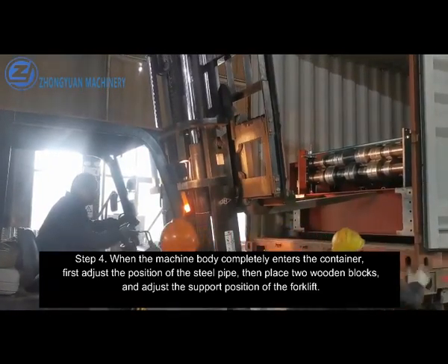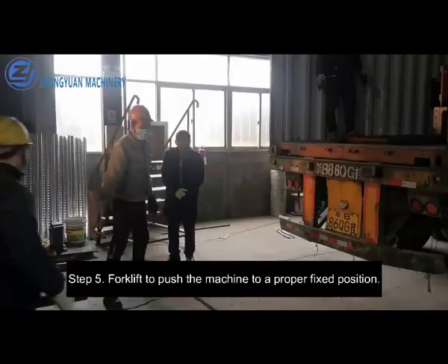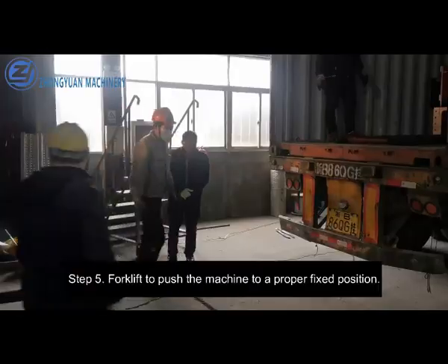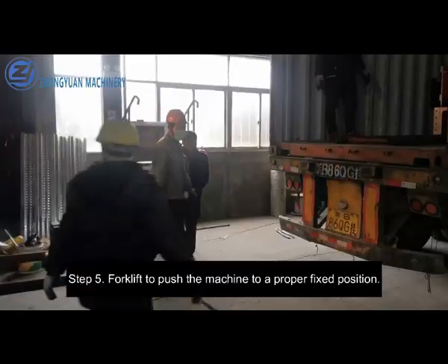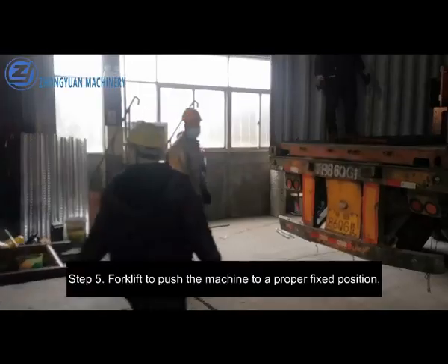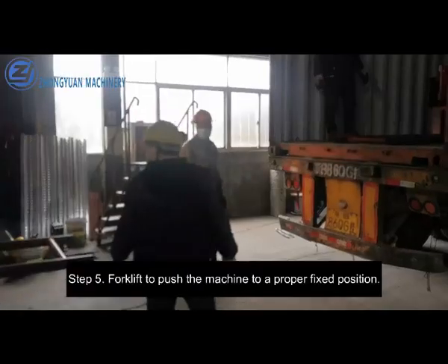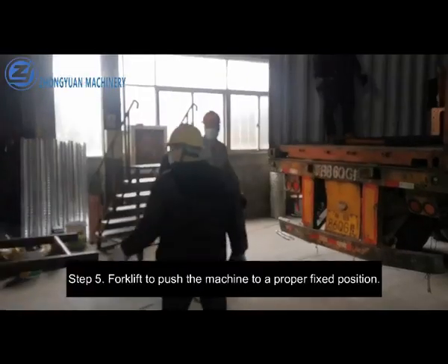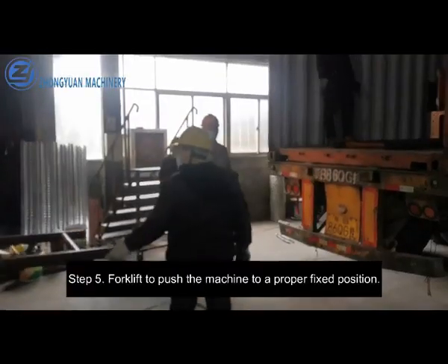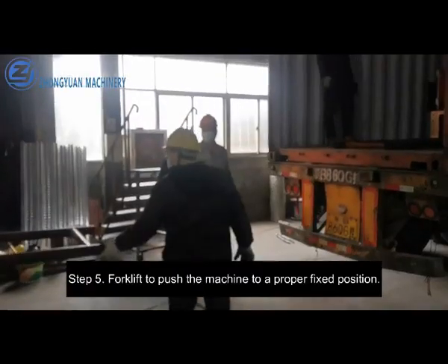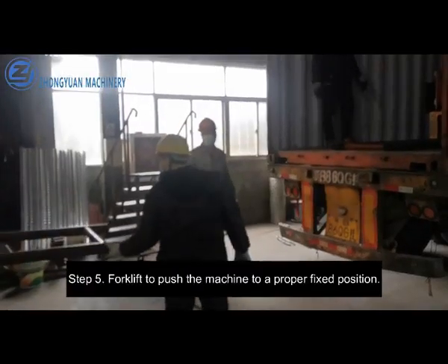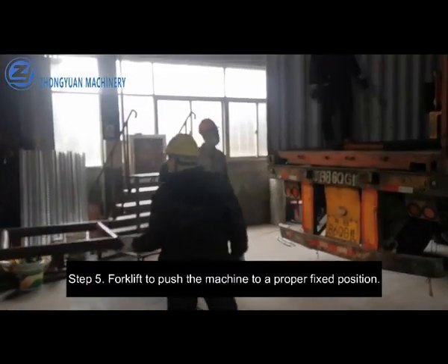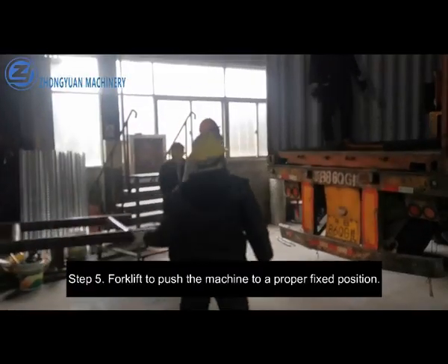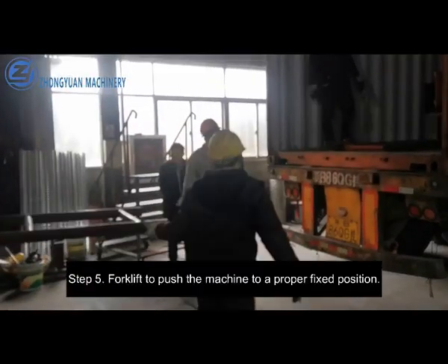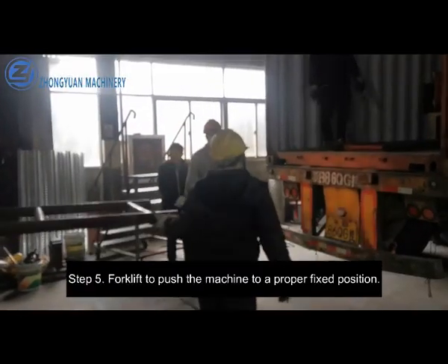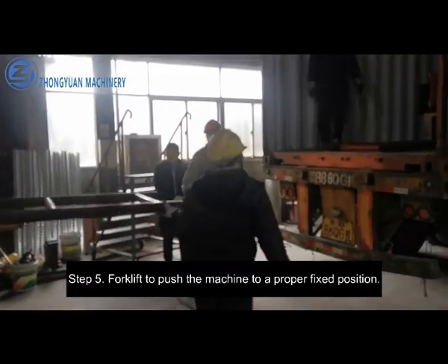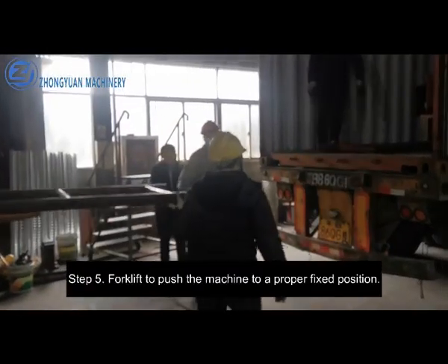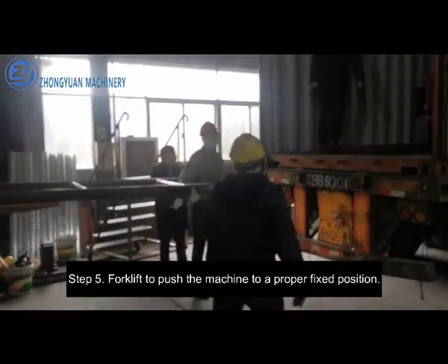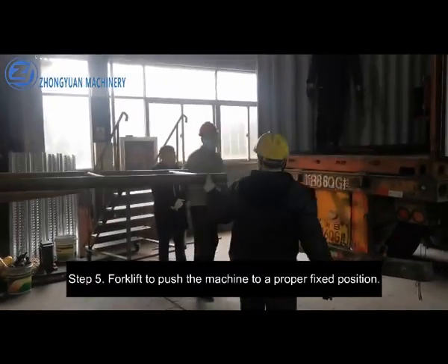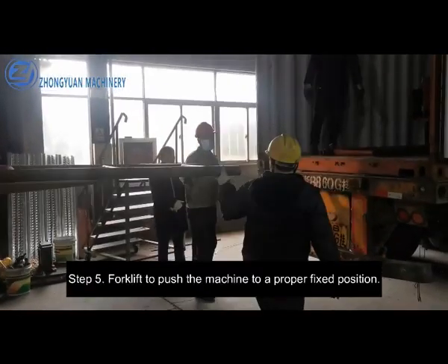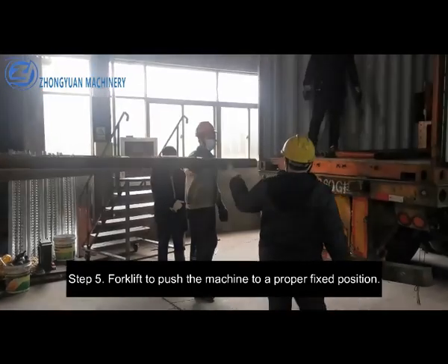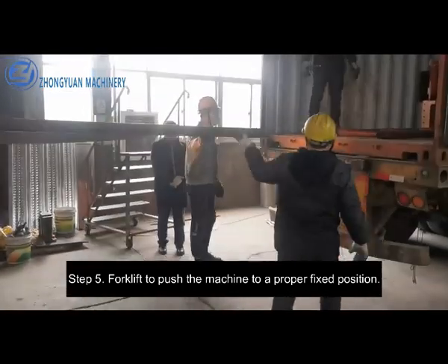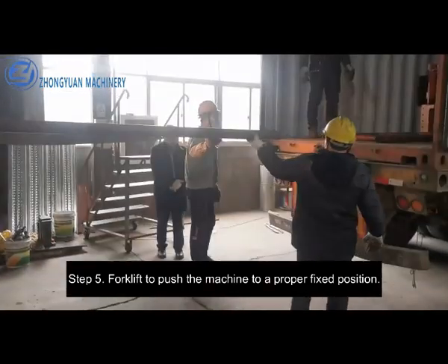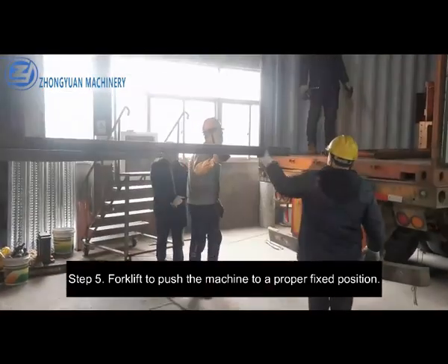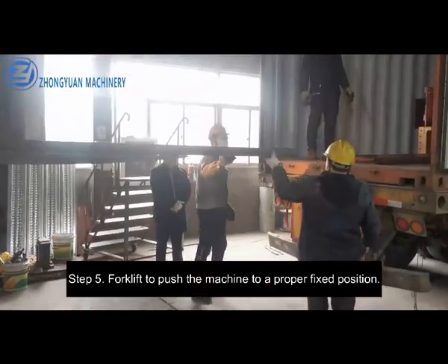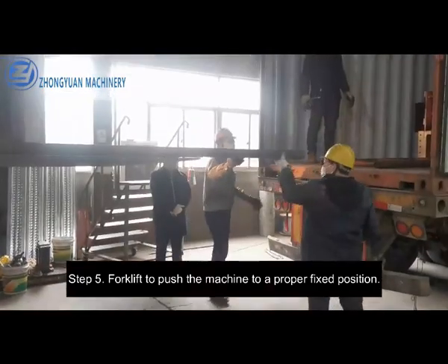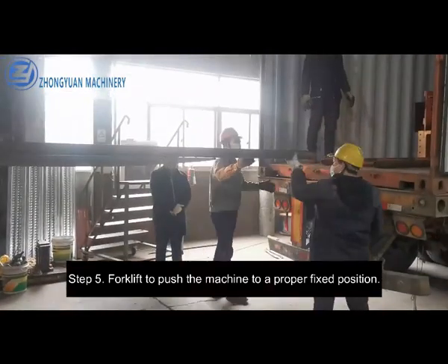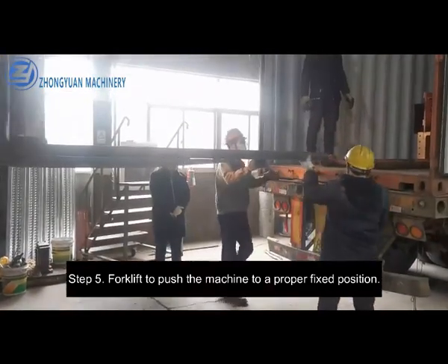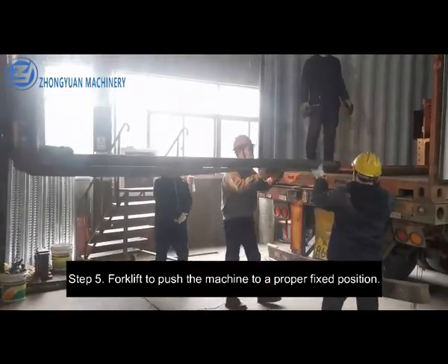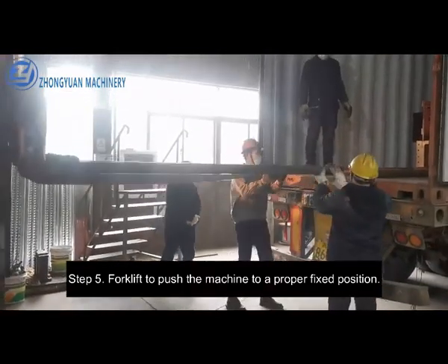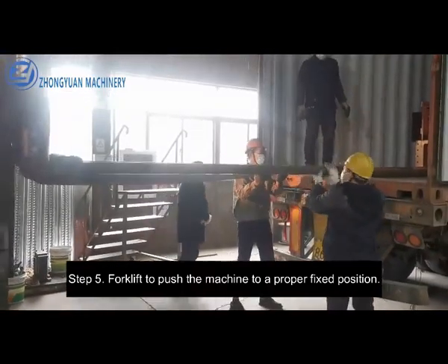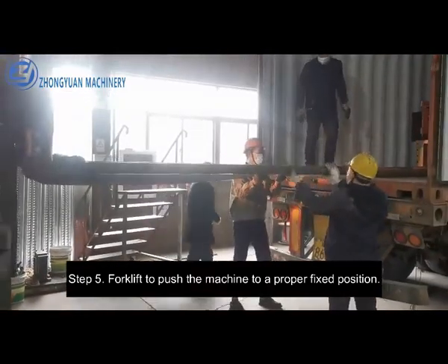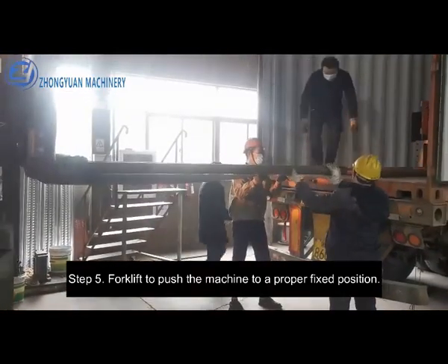Step 5. Forklift to push the machine to a proper fixed position.